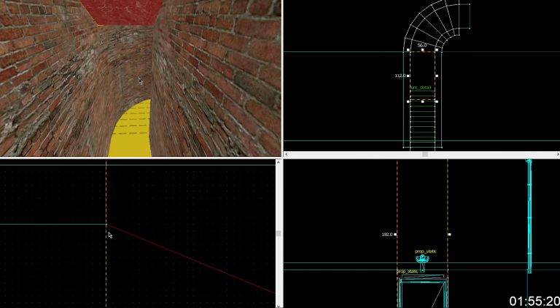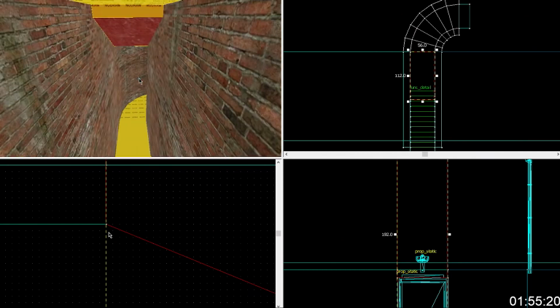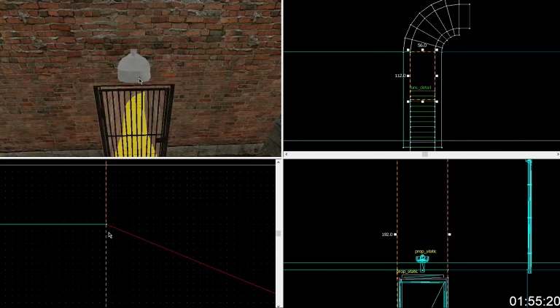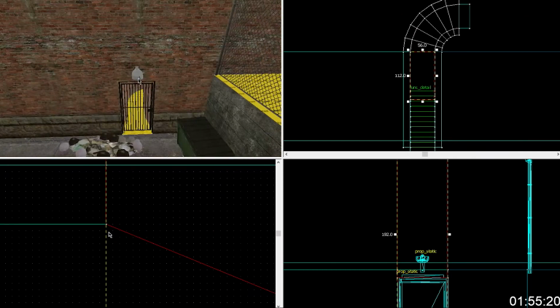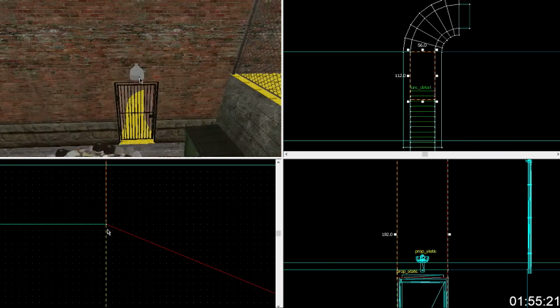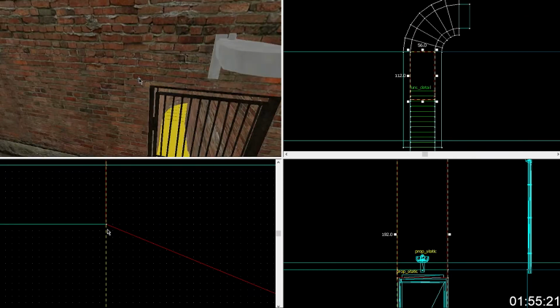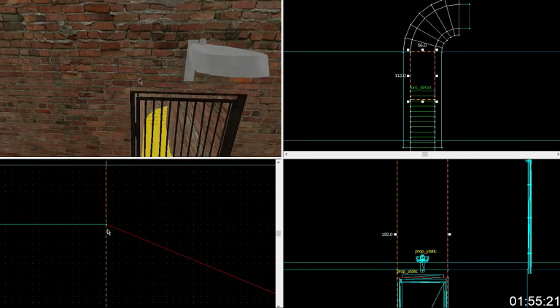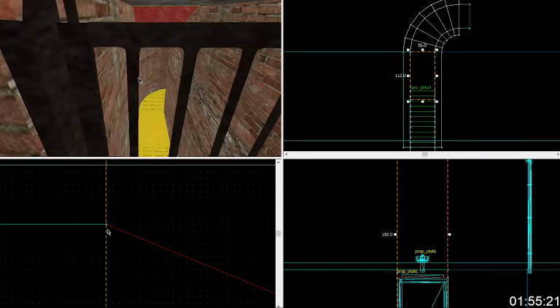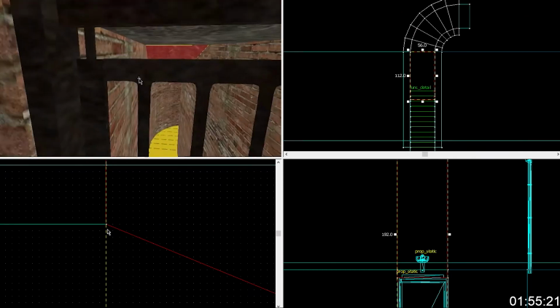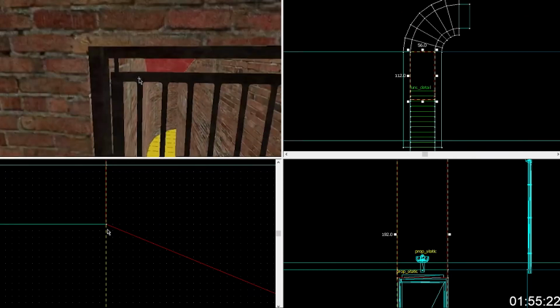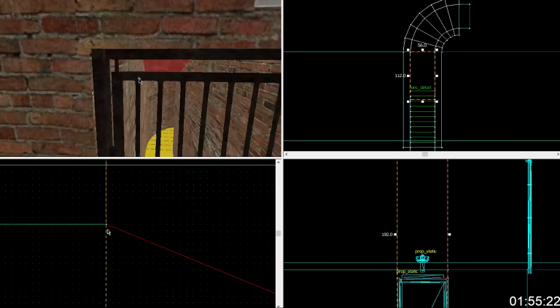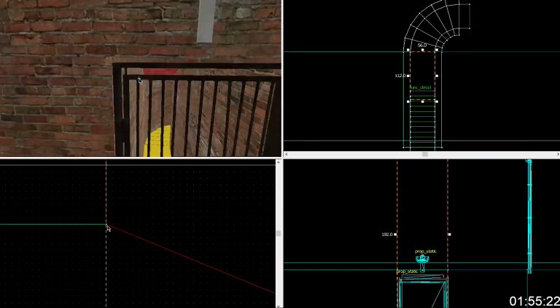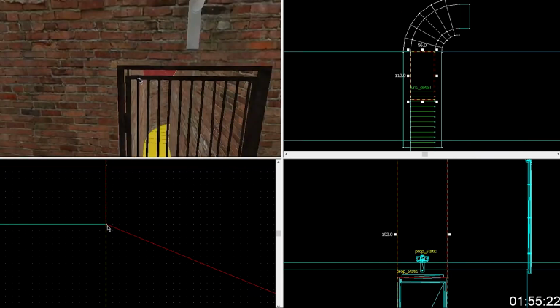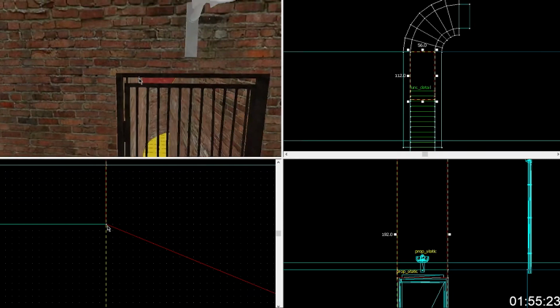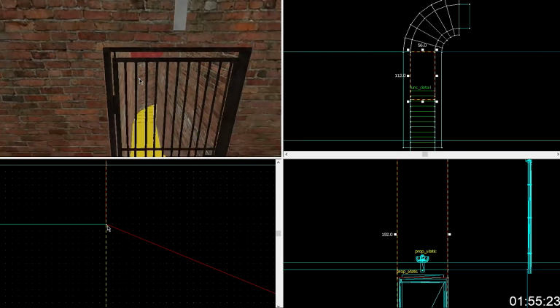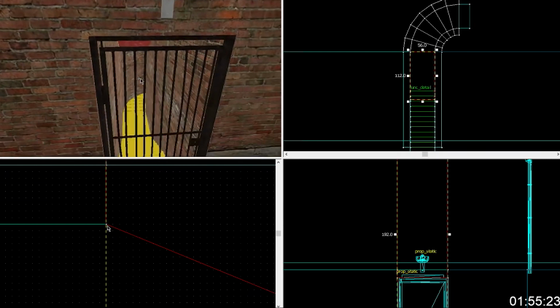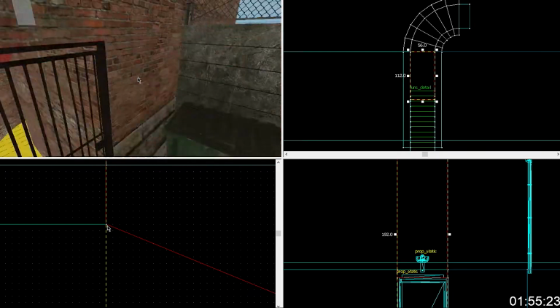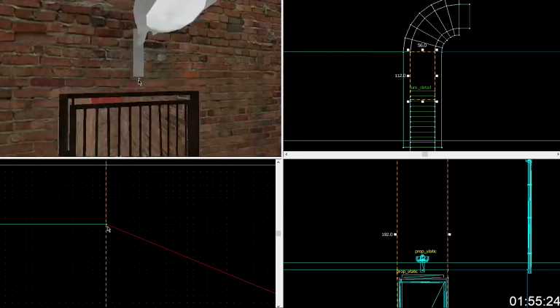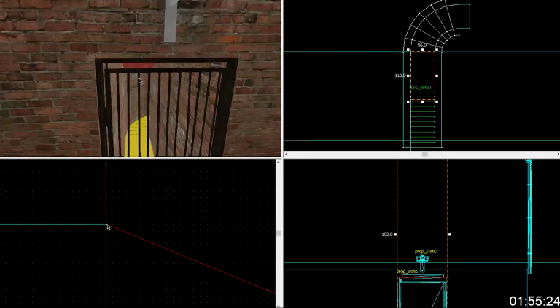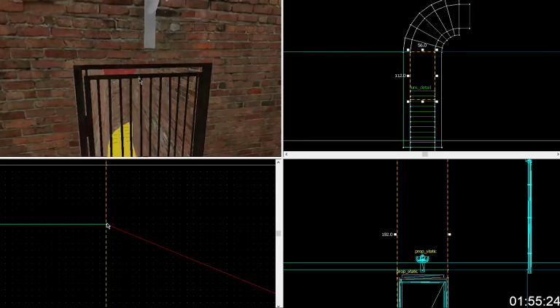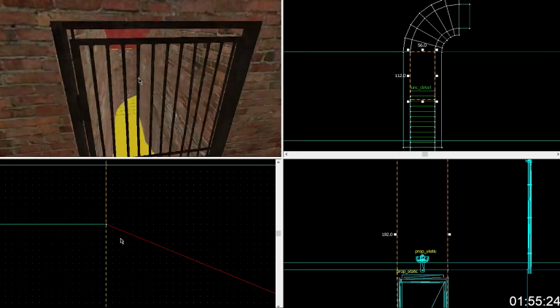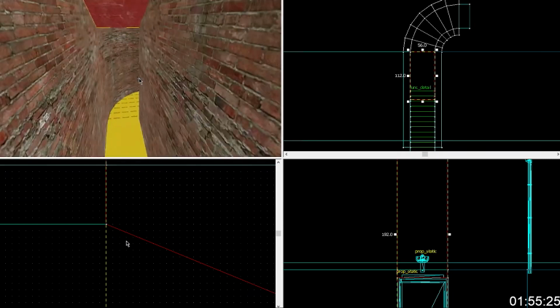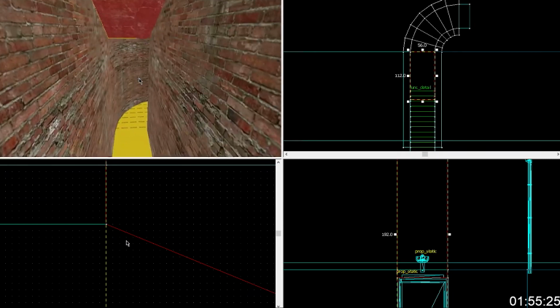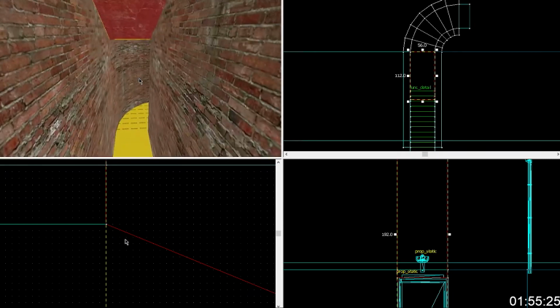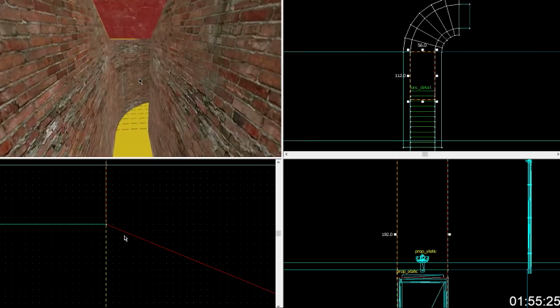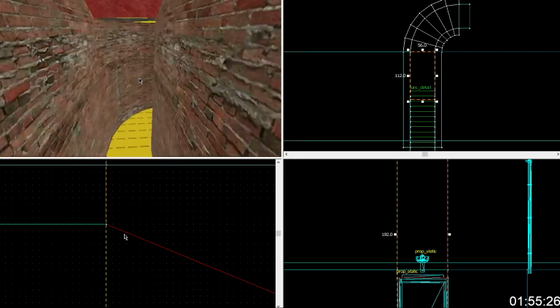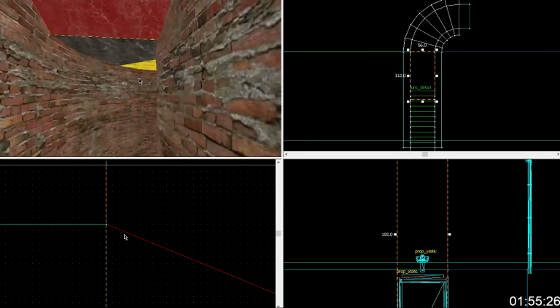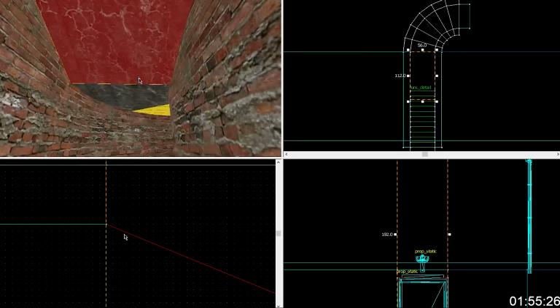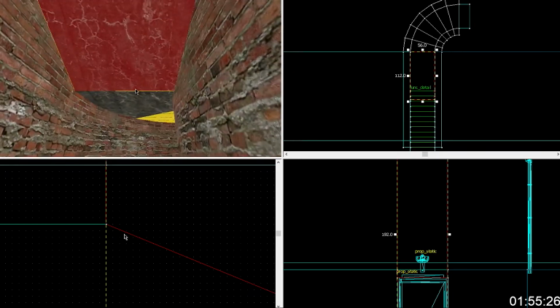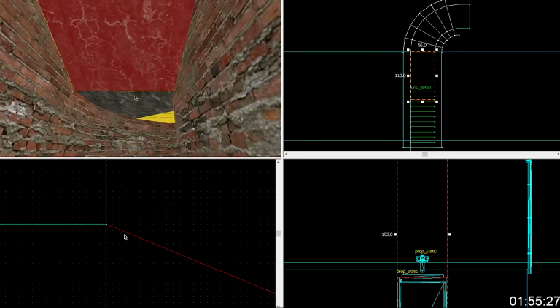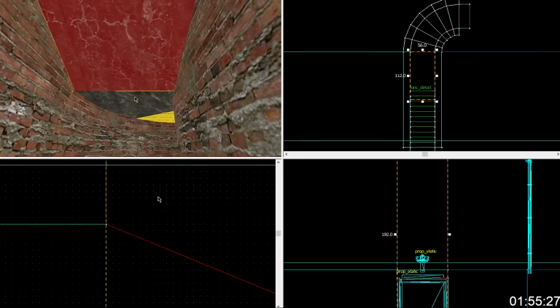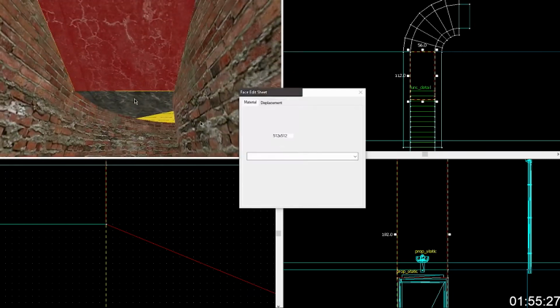I probably adjusted the door frame to fit this prop, and that's why it's like that. Yeah. Anyway — it's fine now. It's your psycho tip.